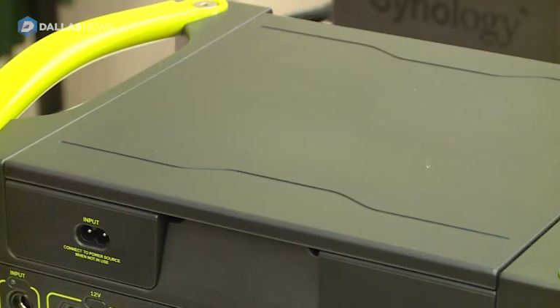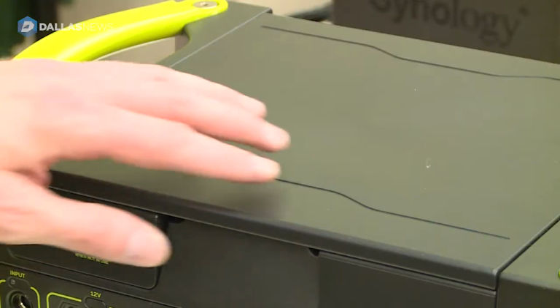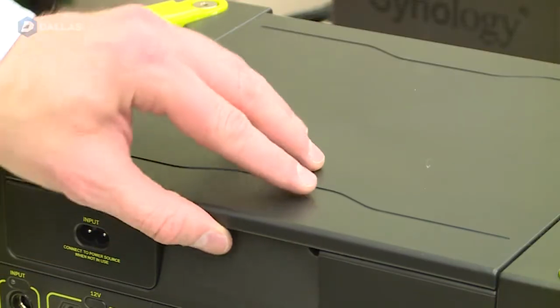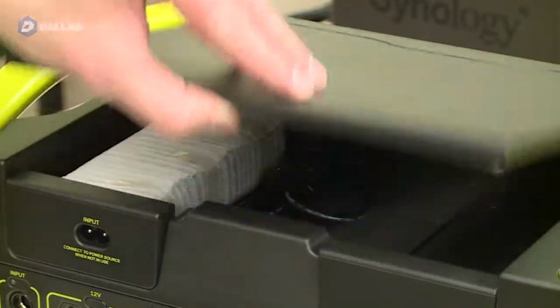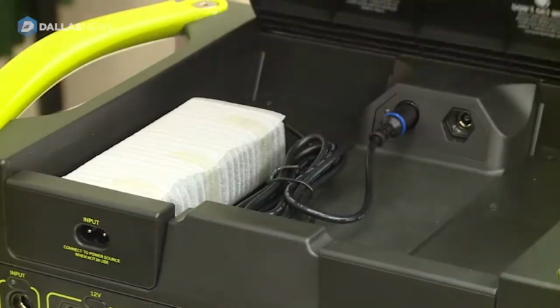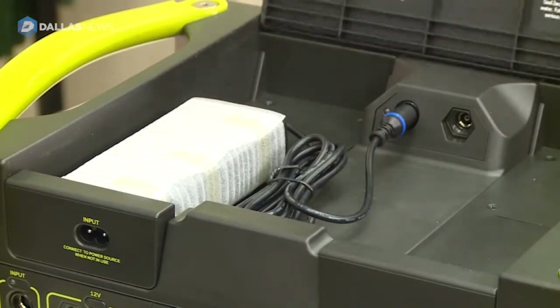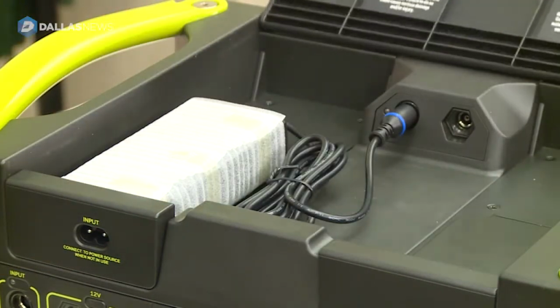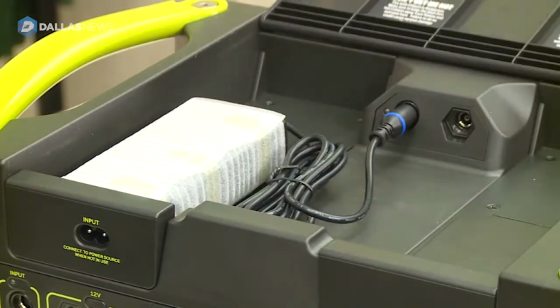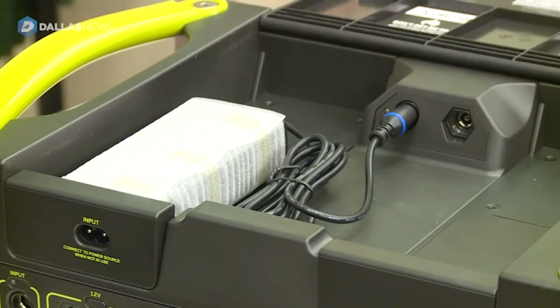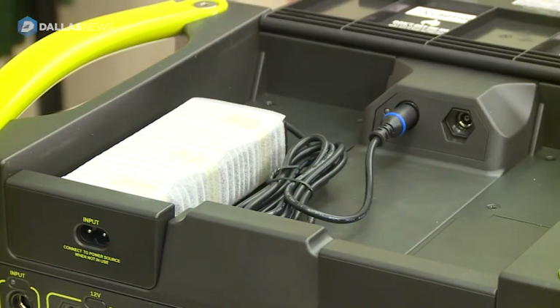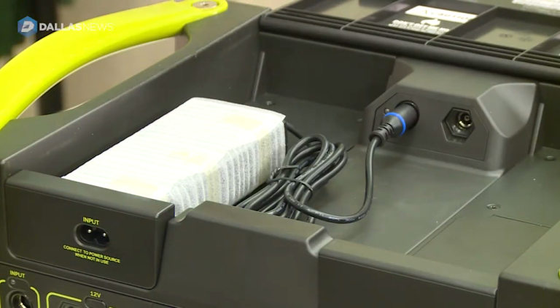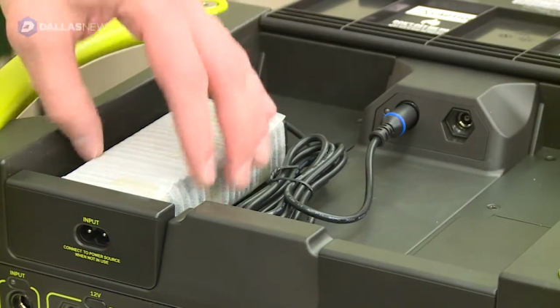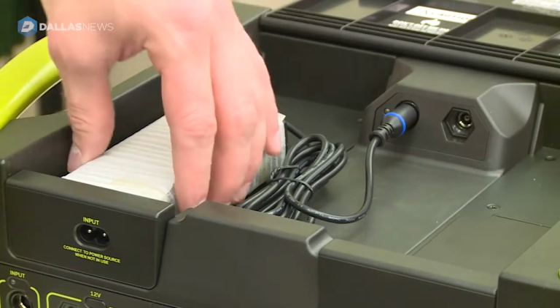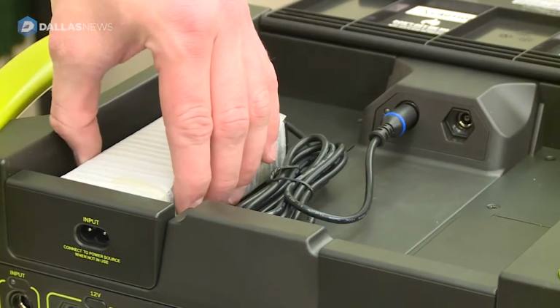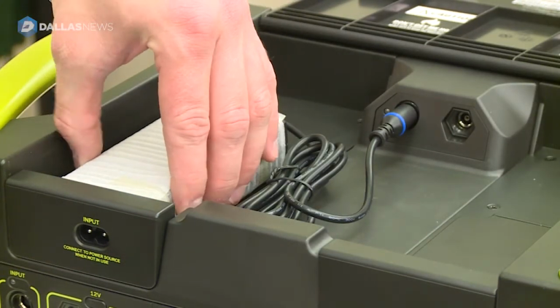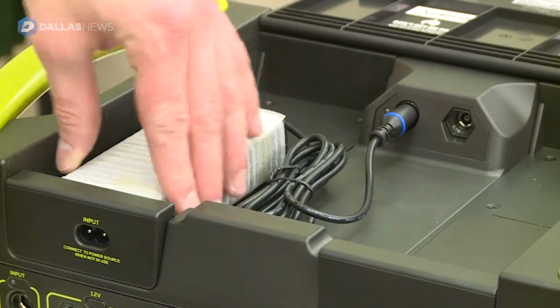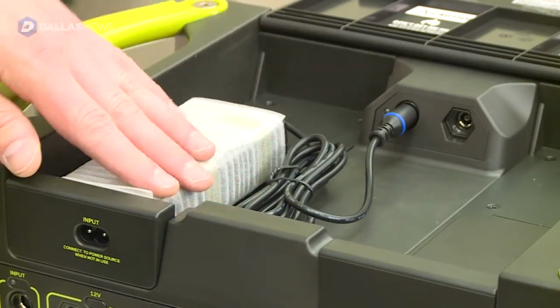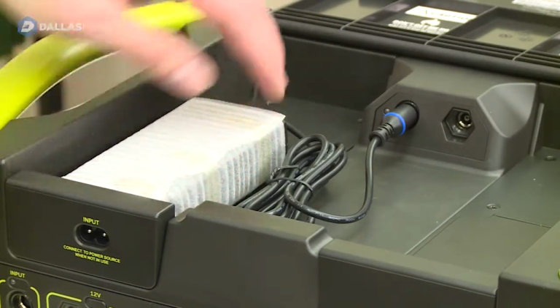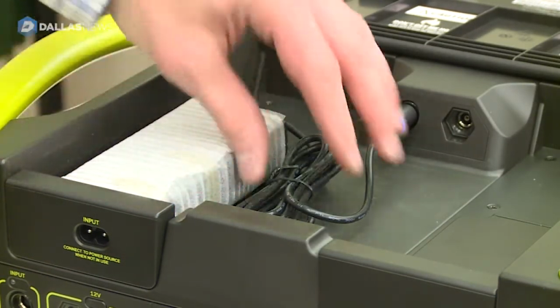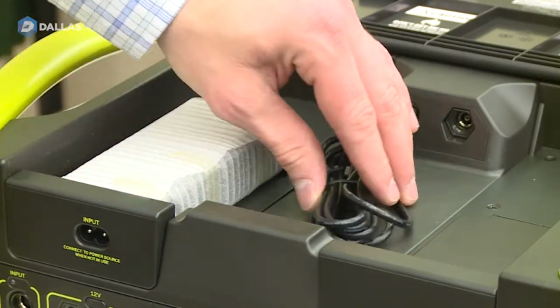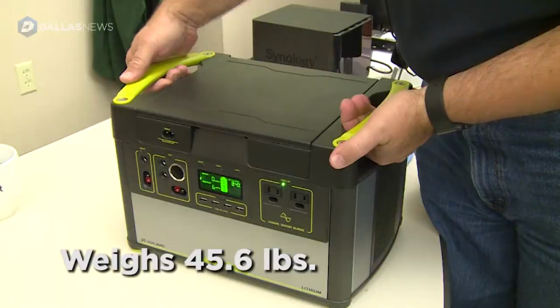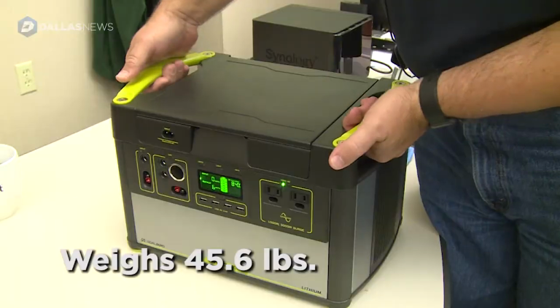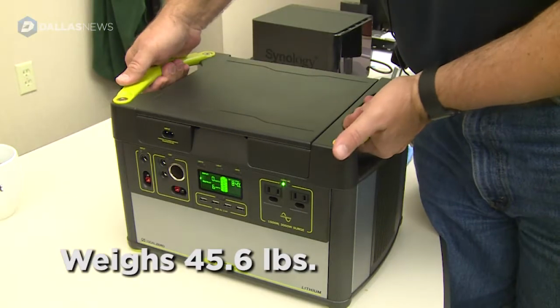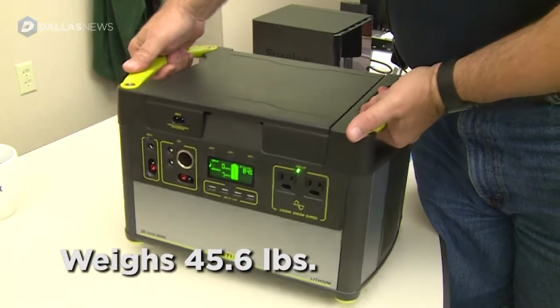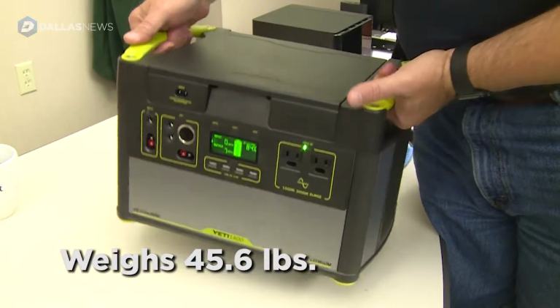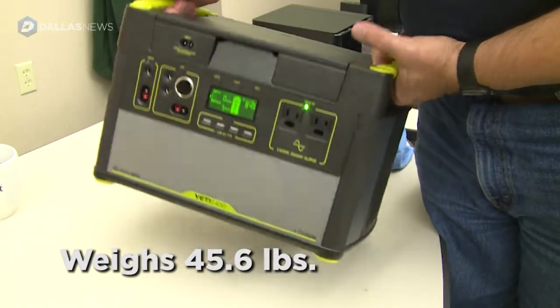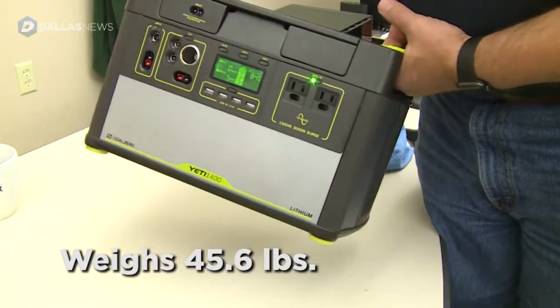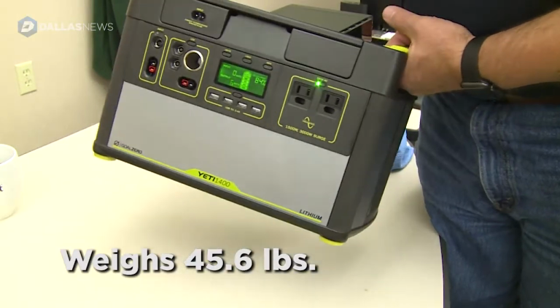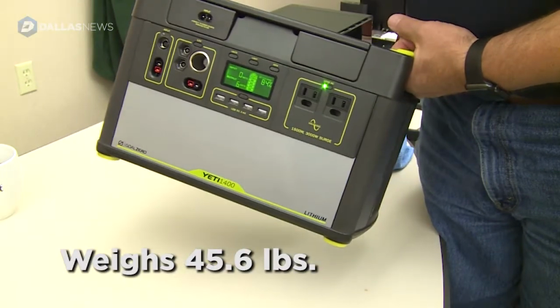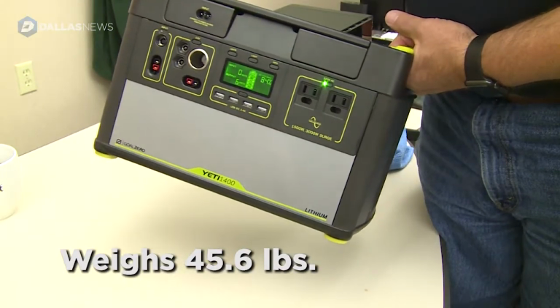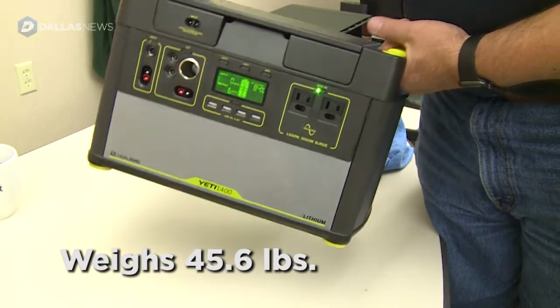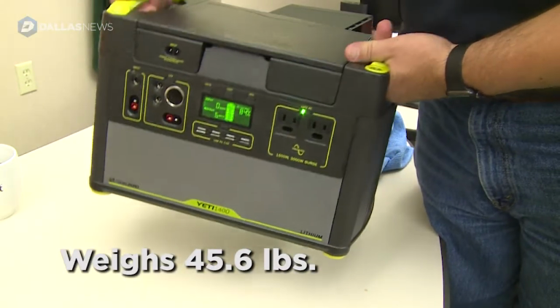You charge the Yeti either through a wall plug or through solar panels, and the Yeti weighs 45.6 pounds.